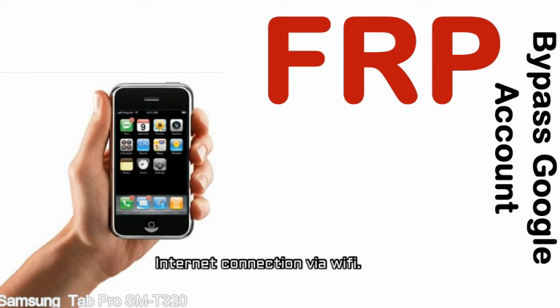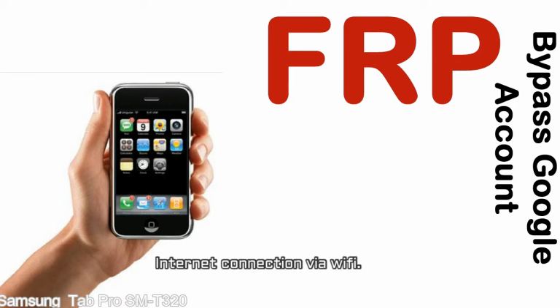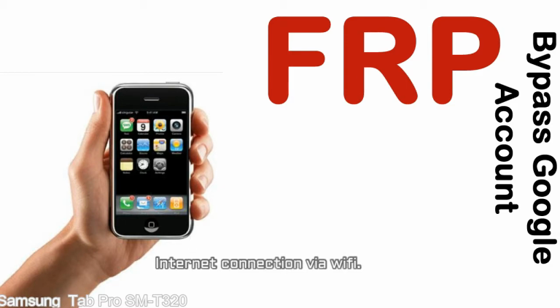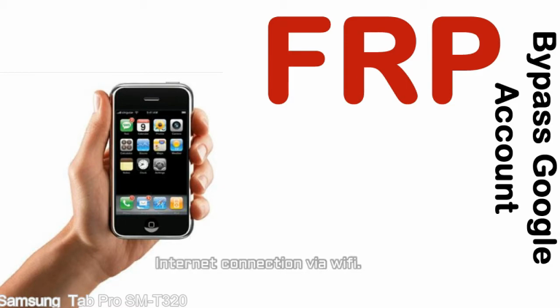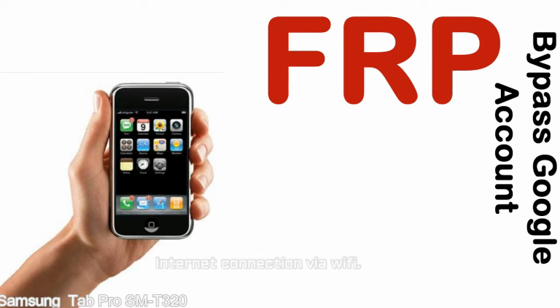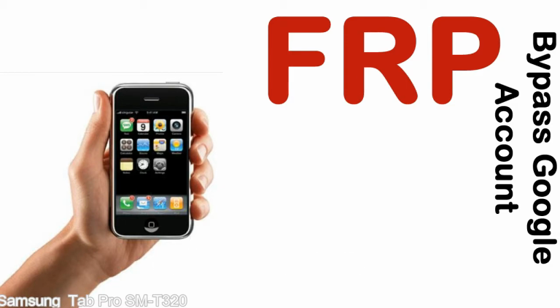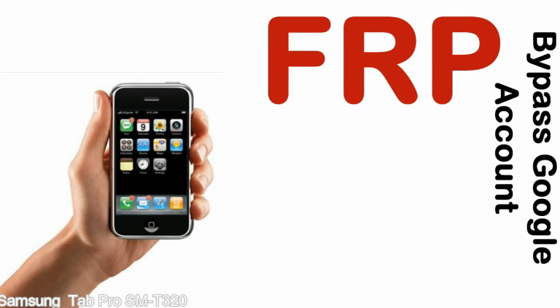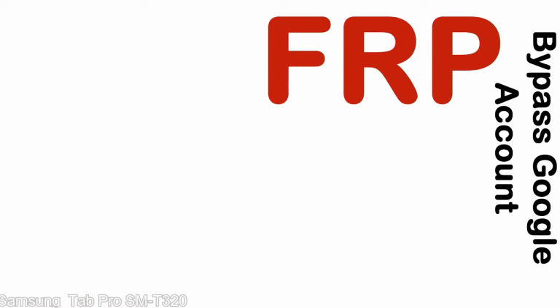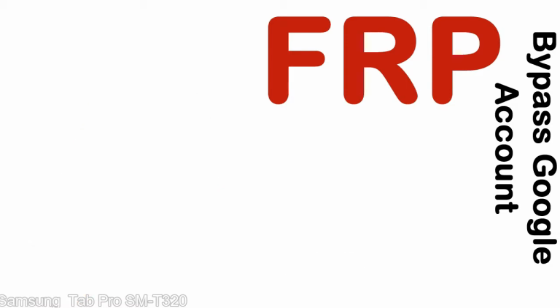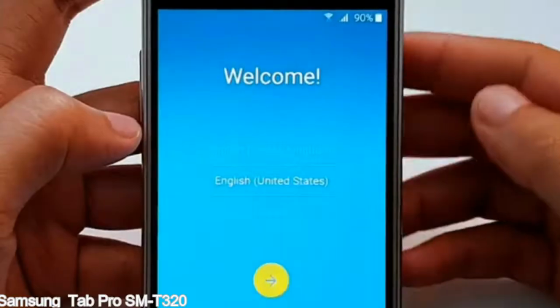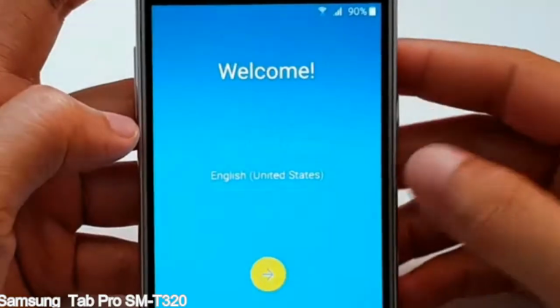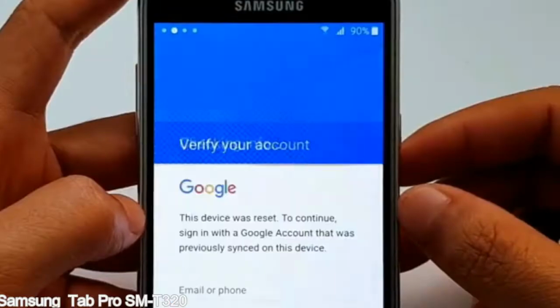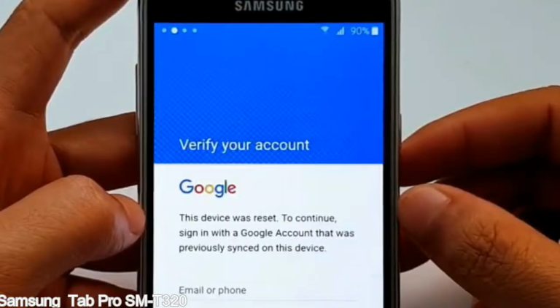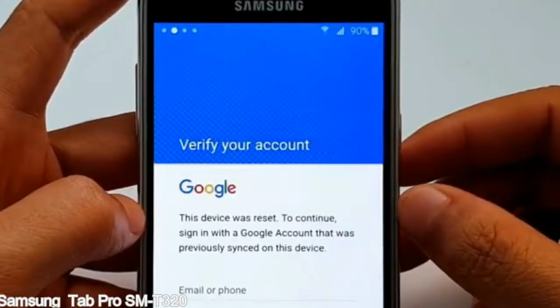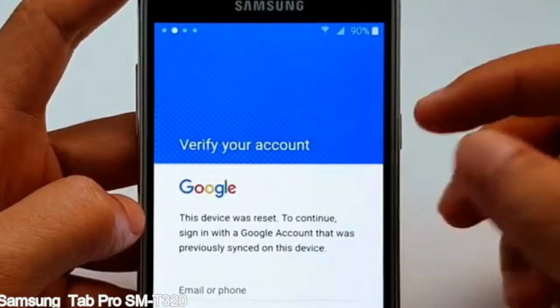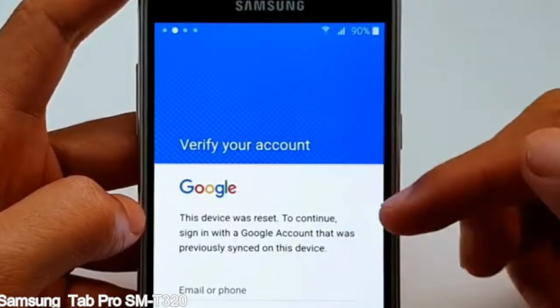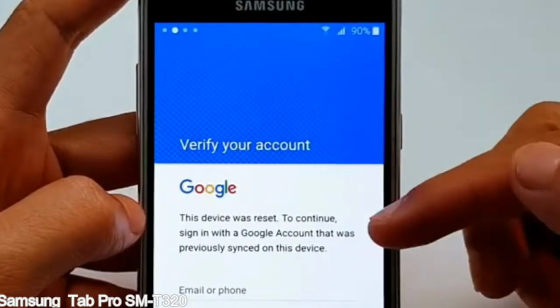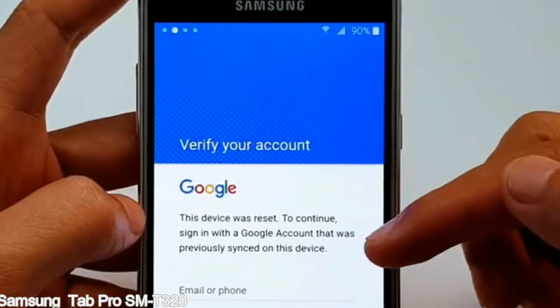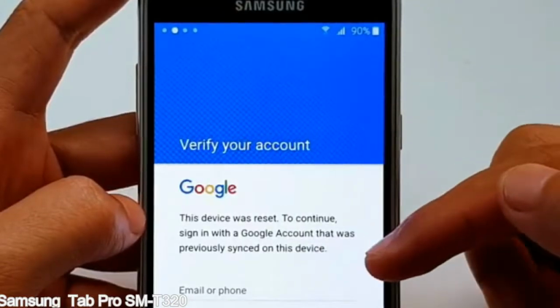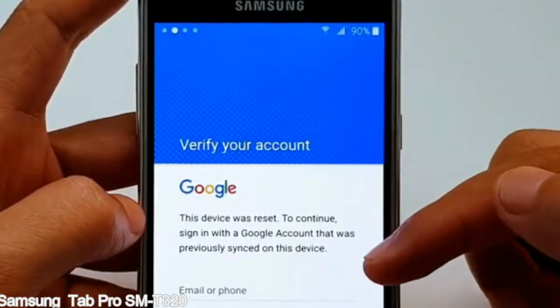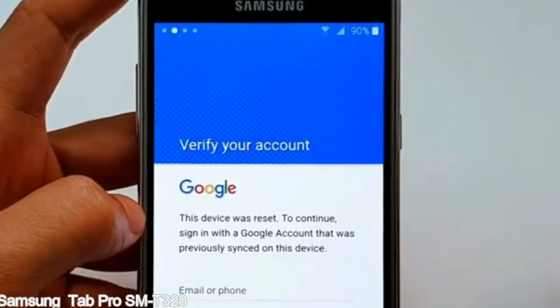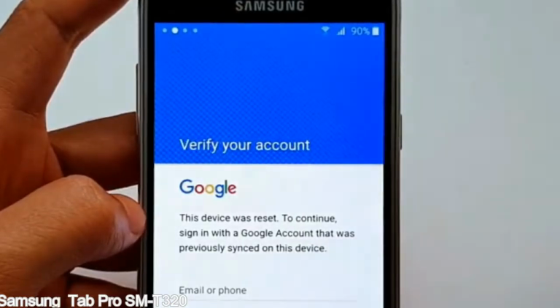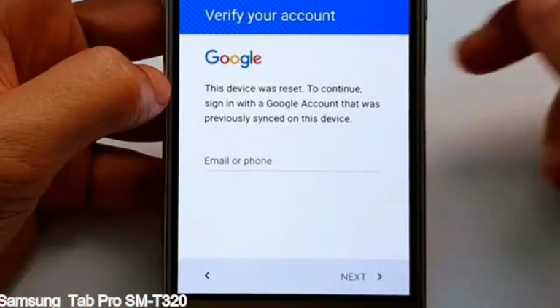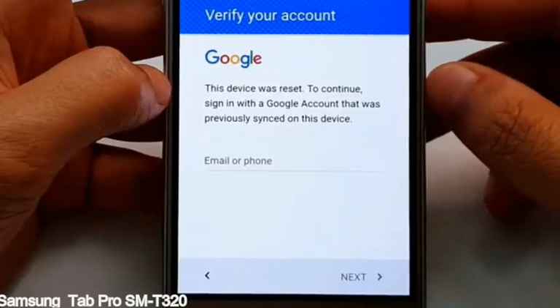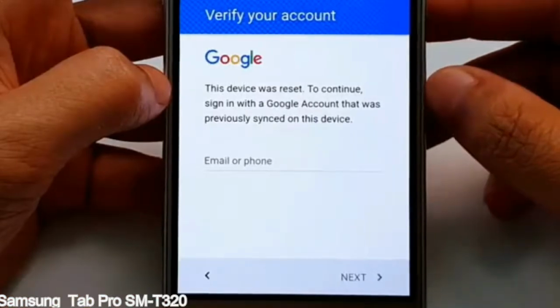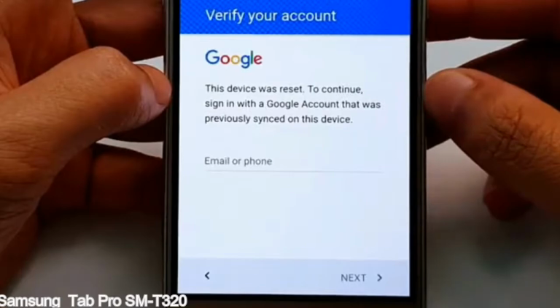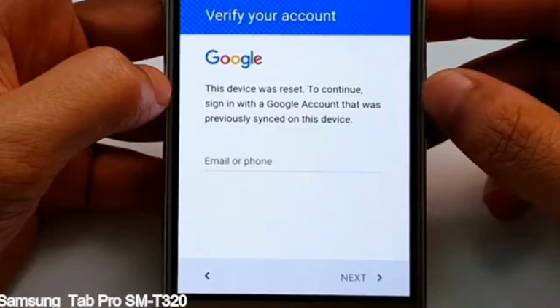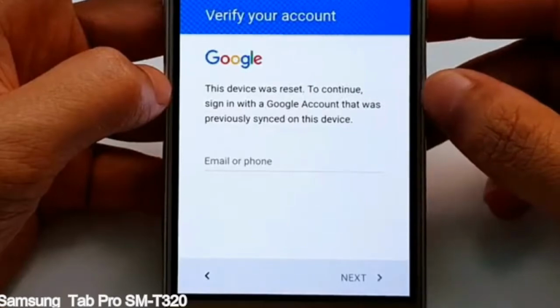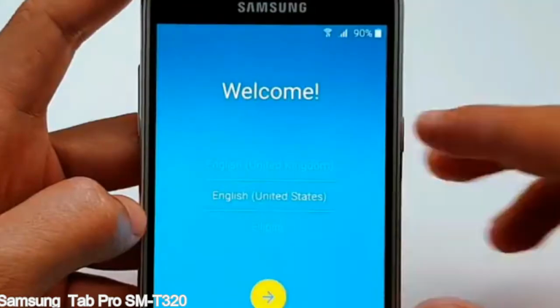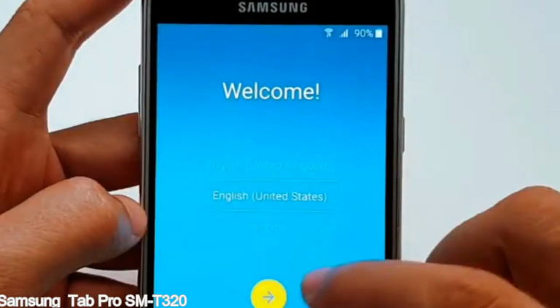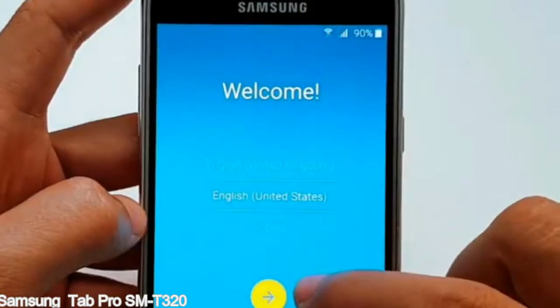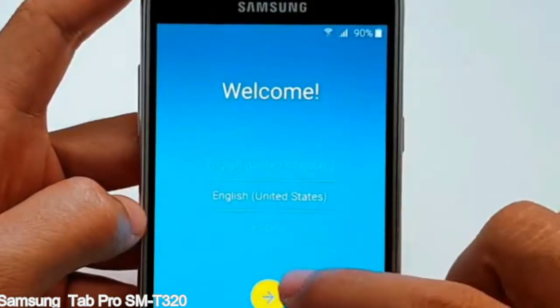Here is a step-by-step guide on how to bypass the Google account on your Samsung Galaxy device.